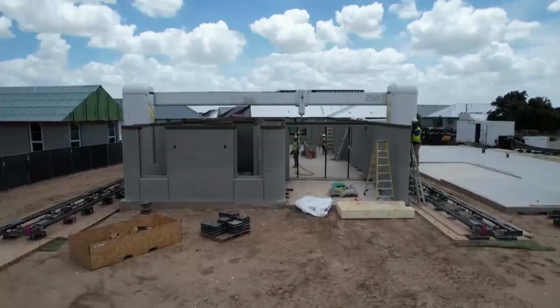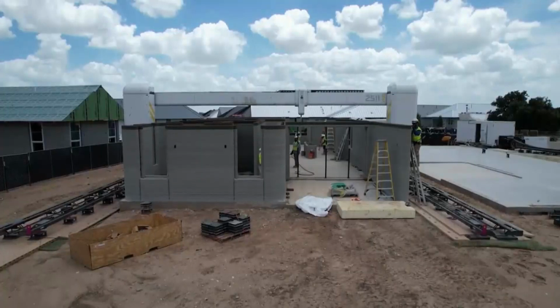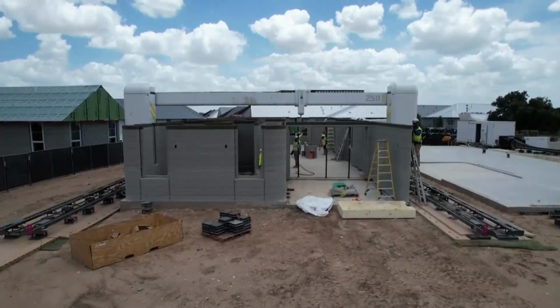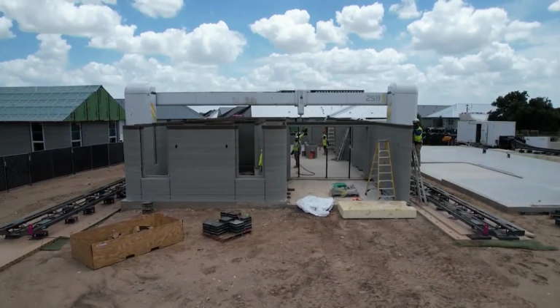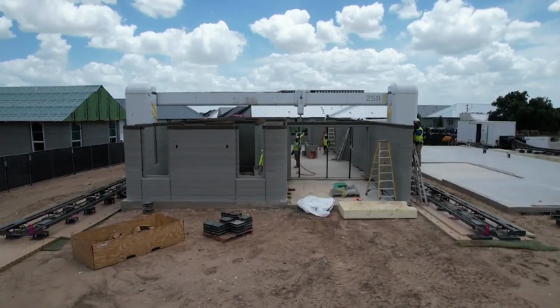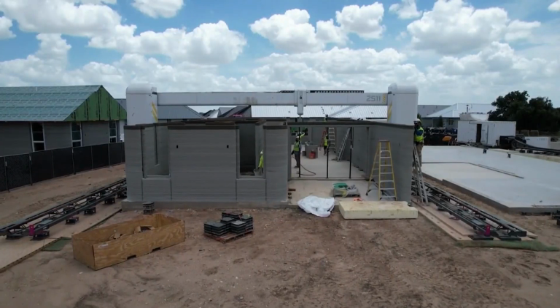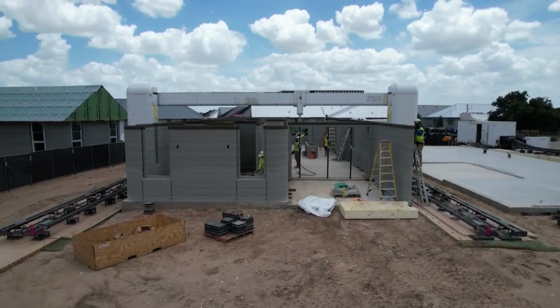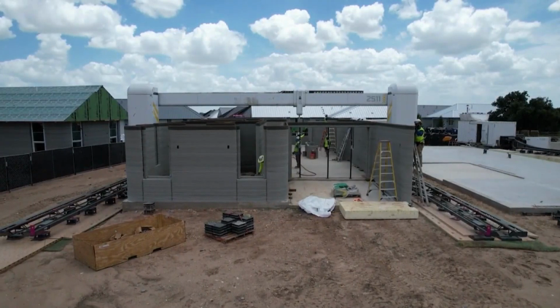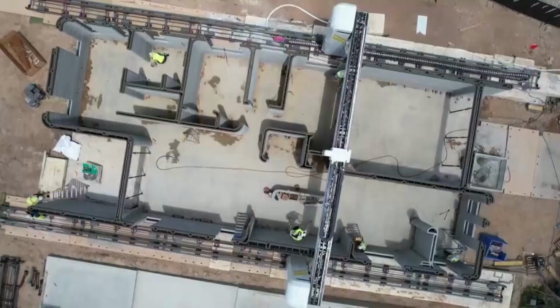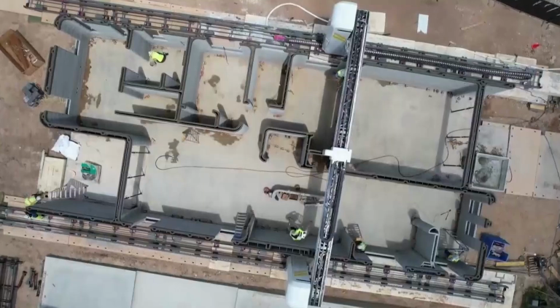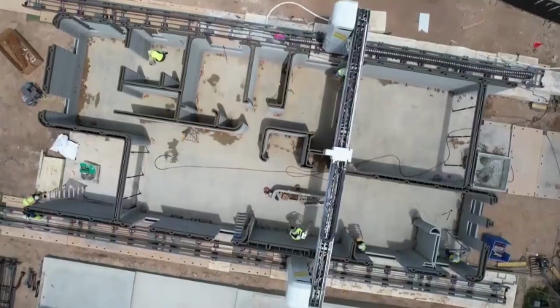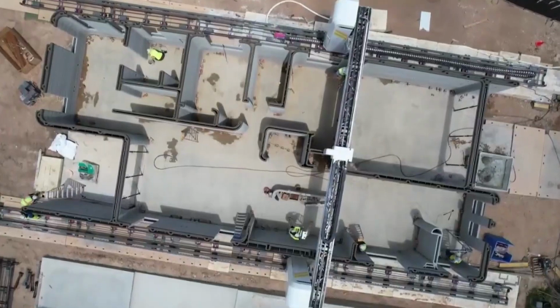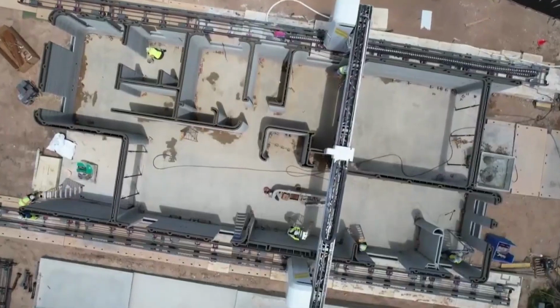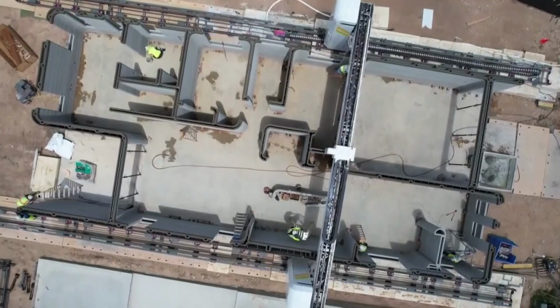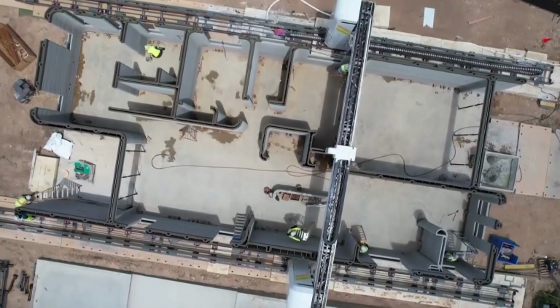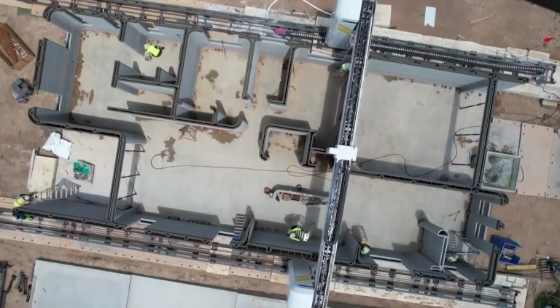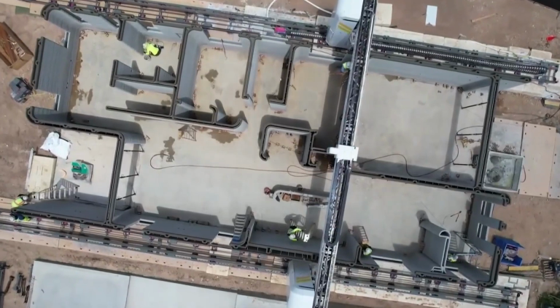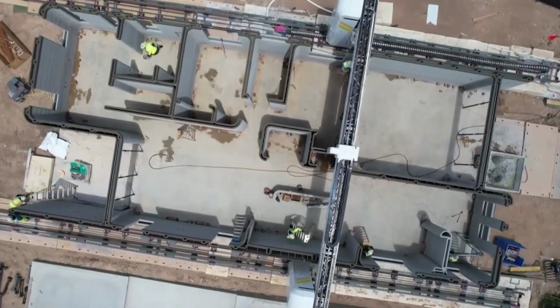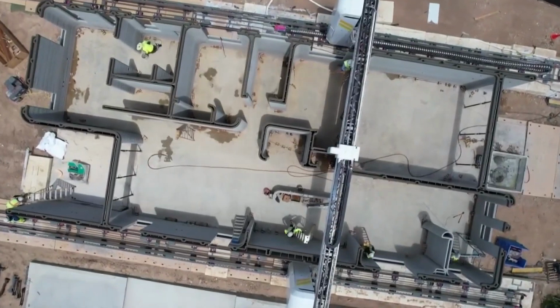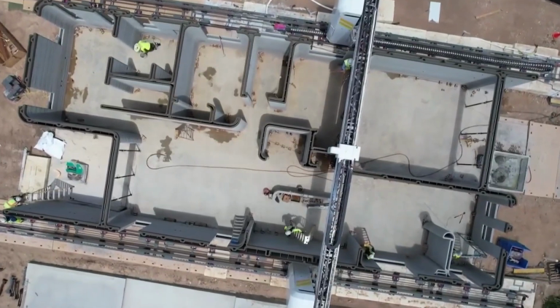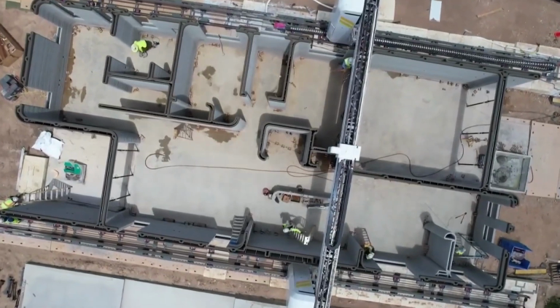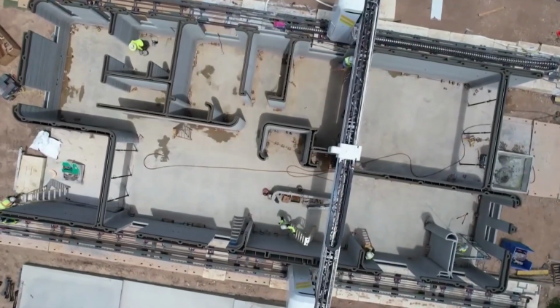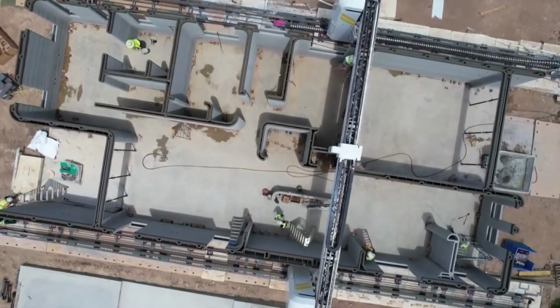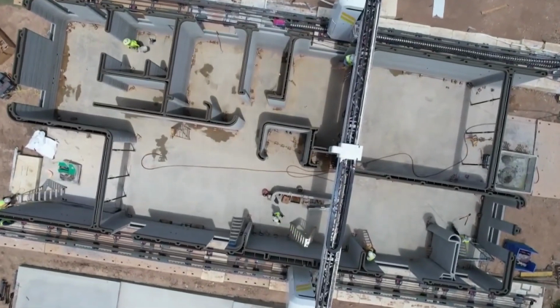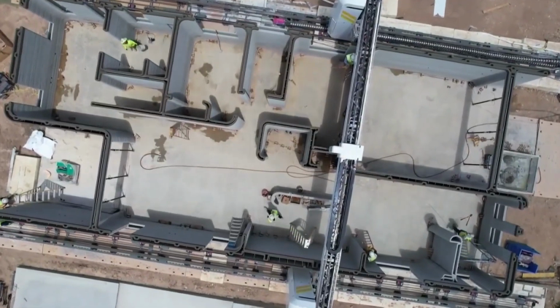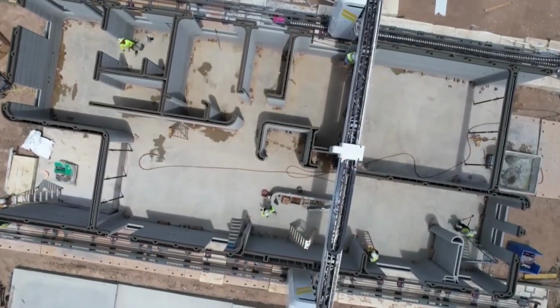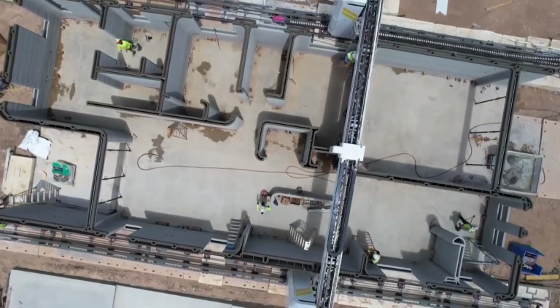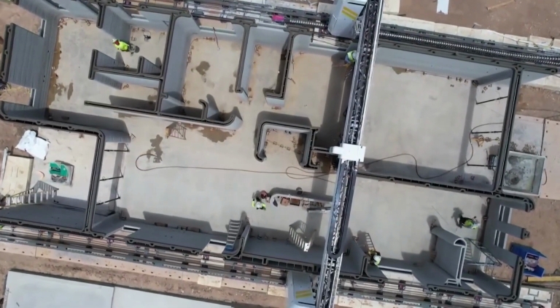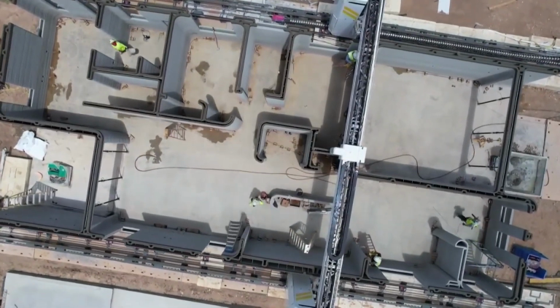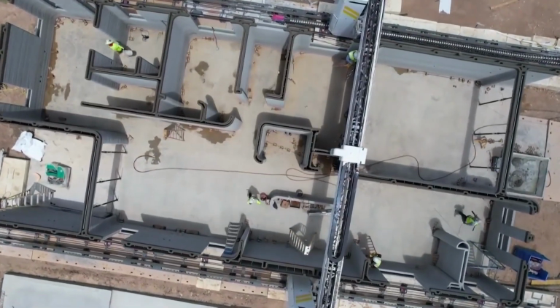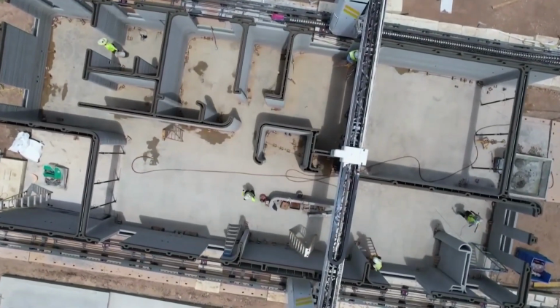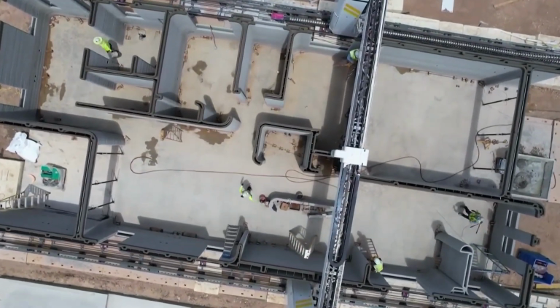Only the walls are printed. The foundation, roof, and interior are constructed traditionally by home builder Lennar.